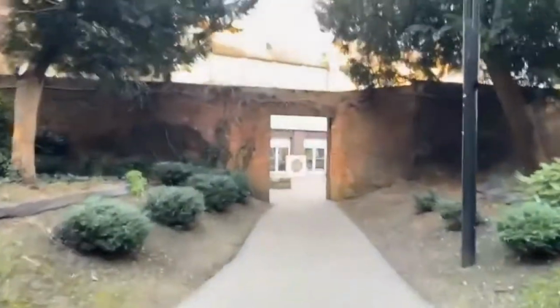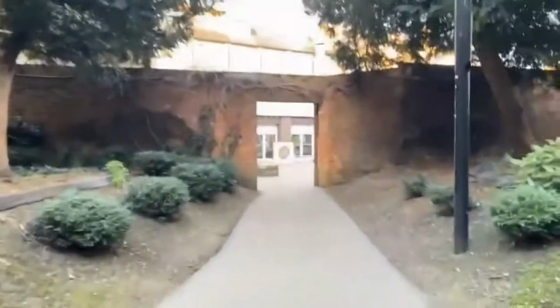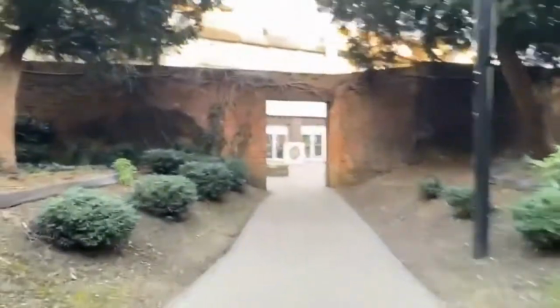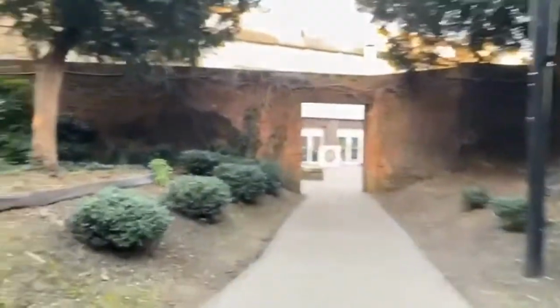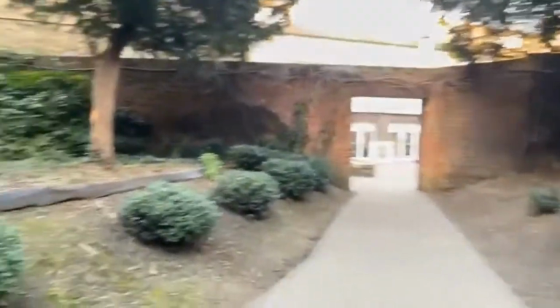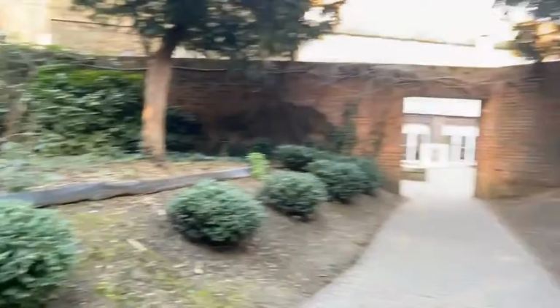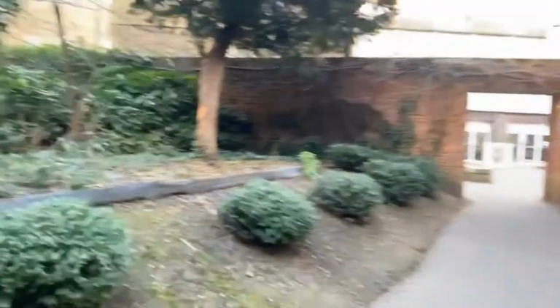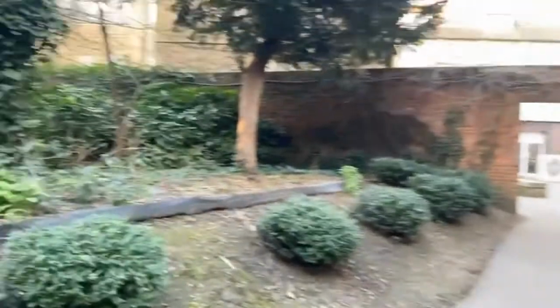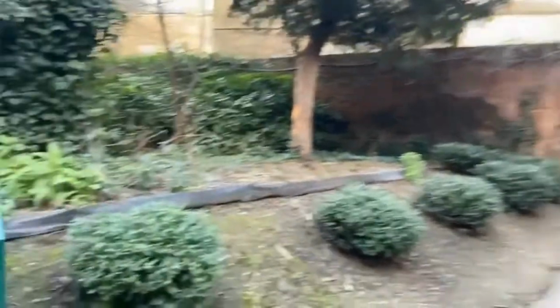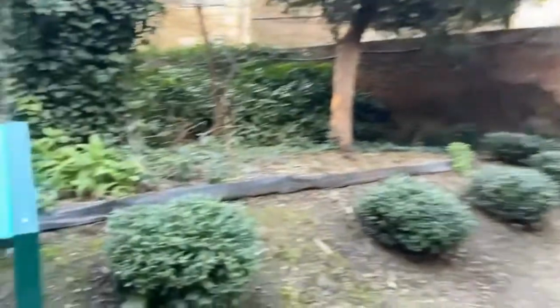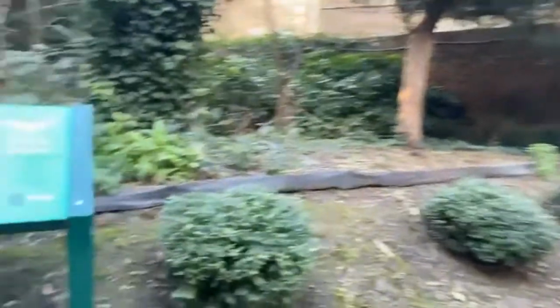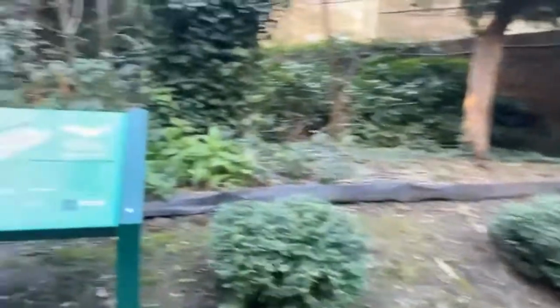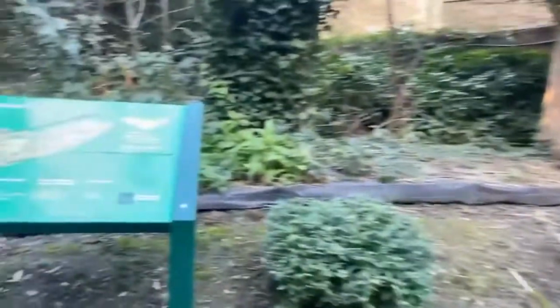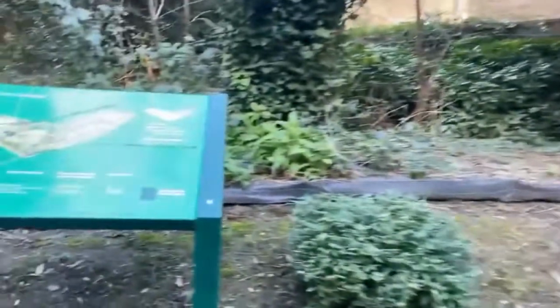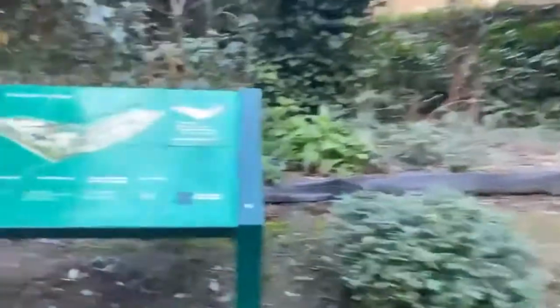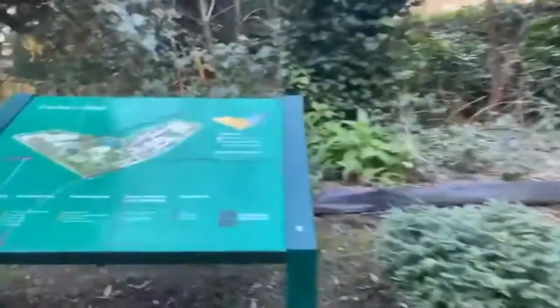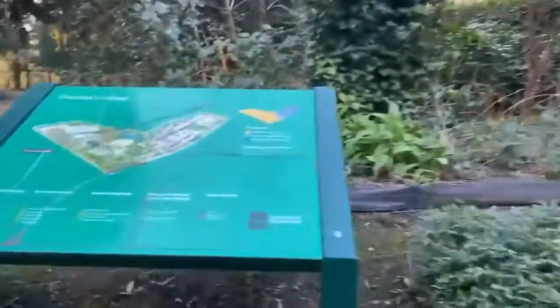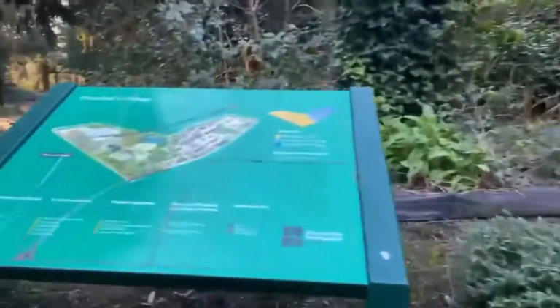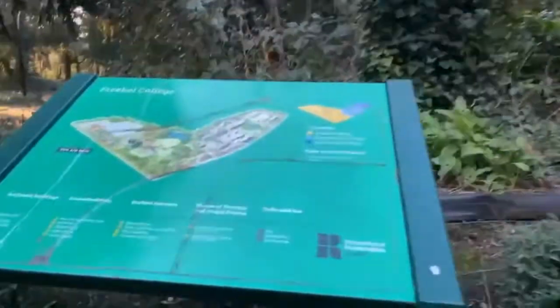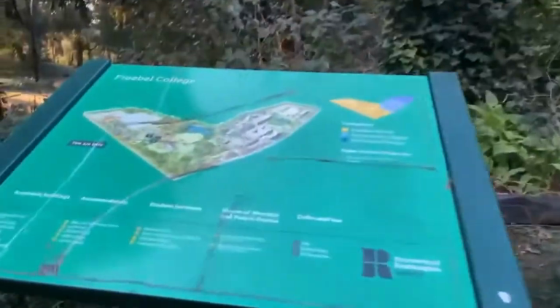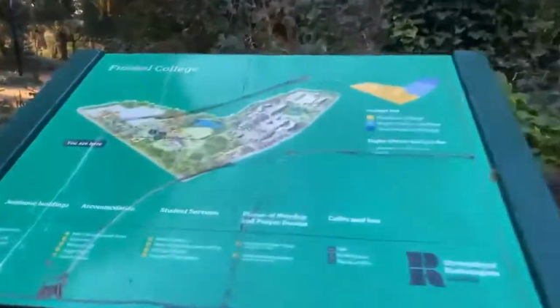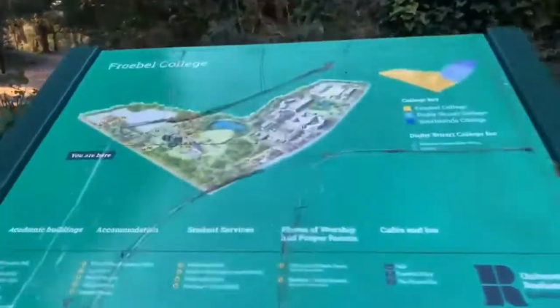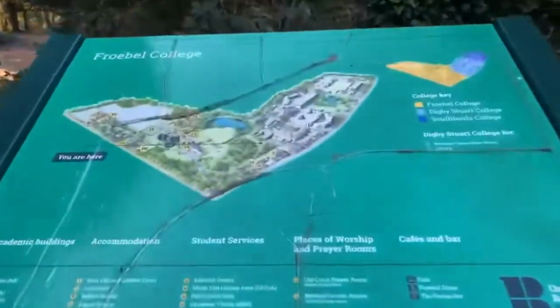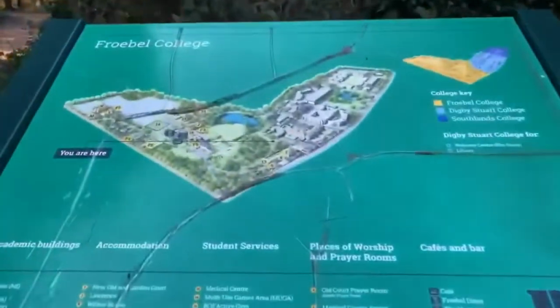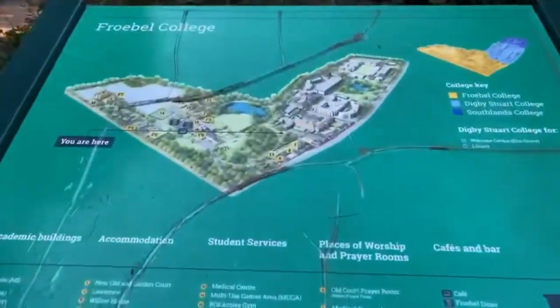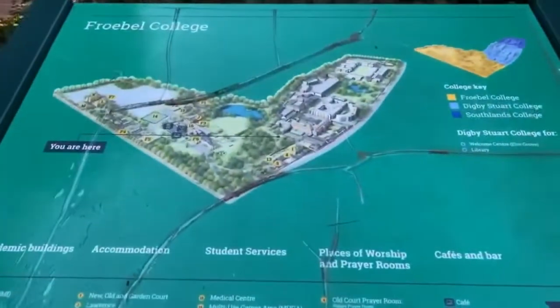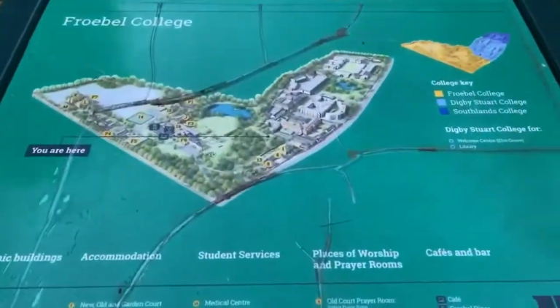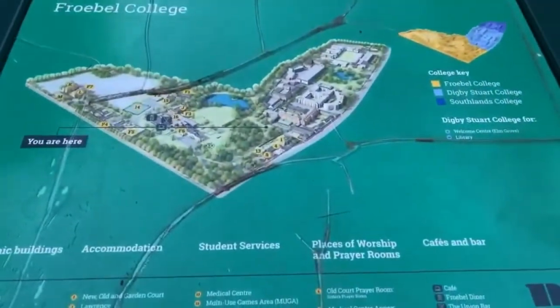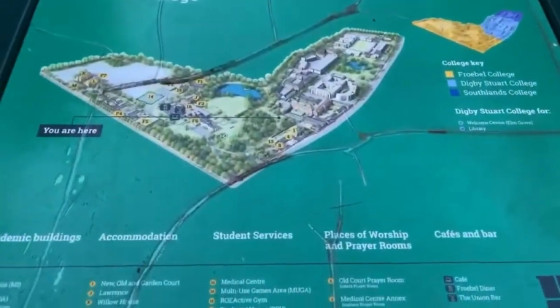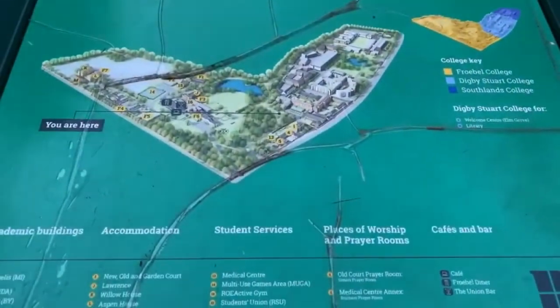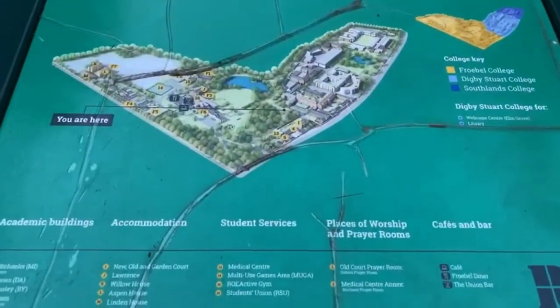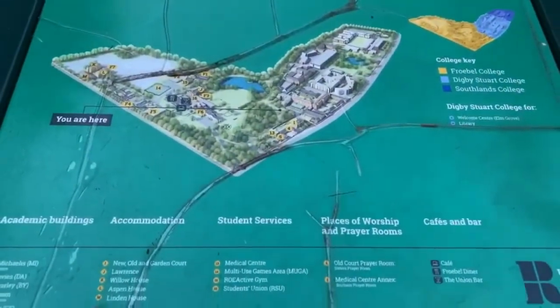There's a map here in case you need it — this is the full campus.